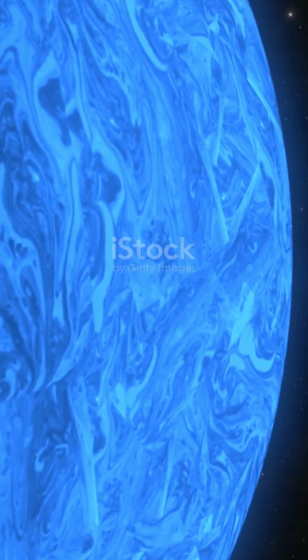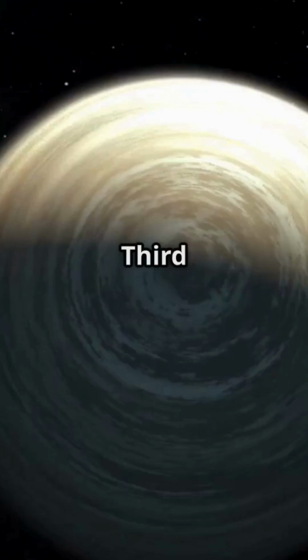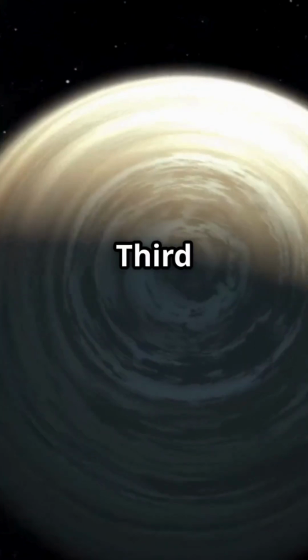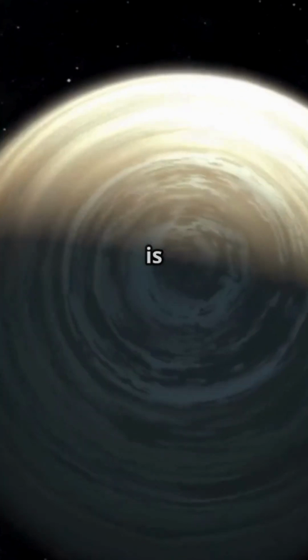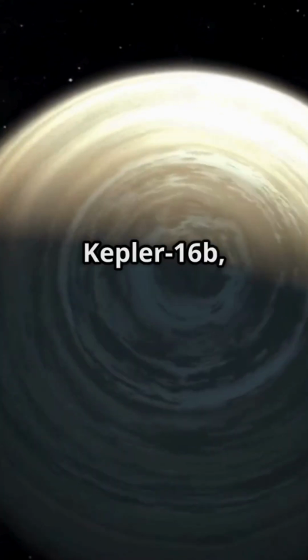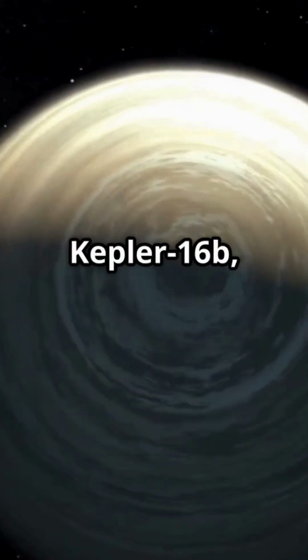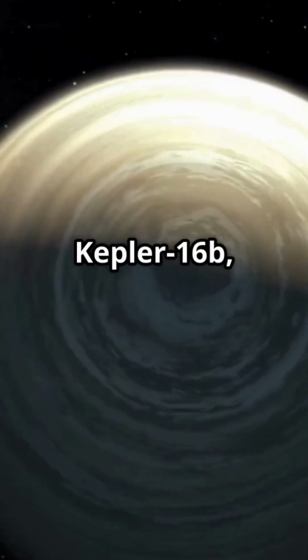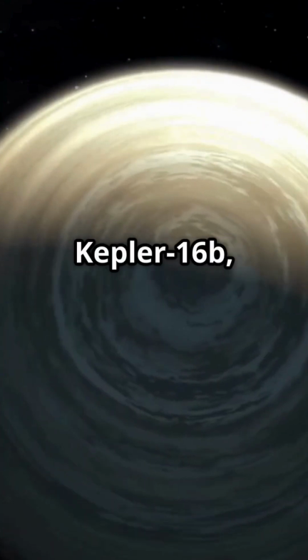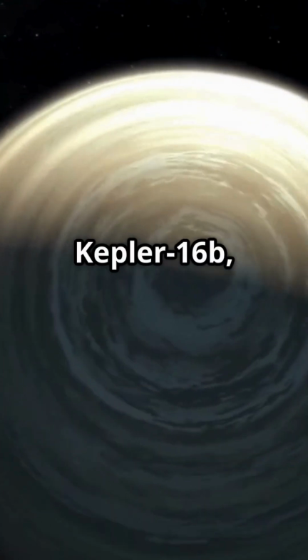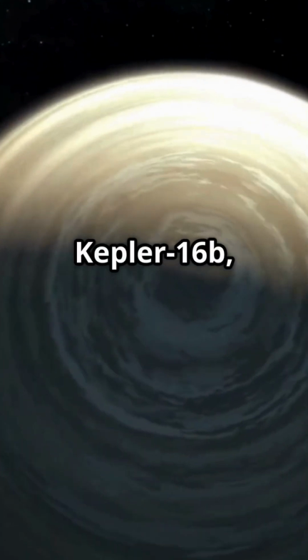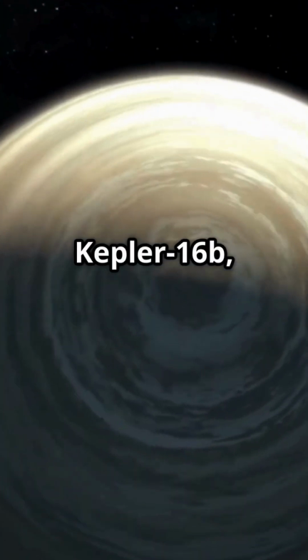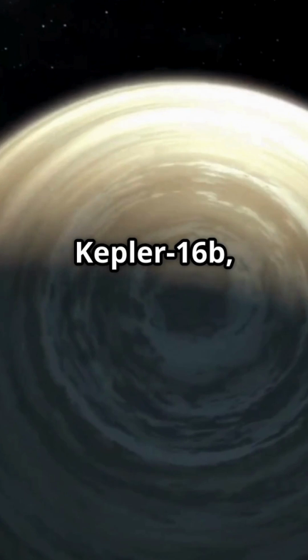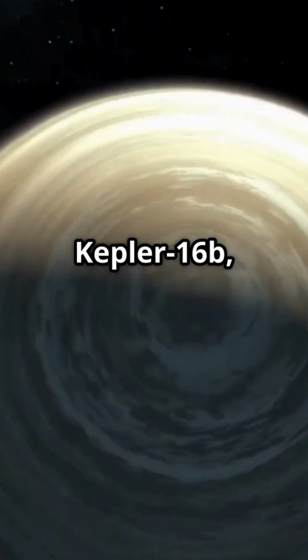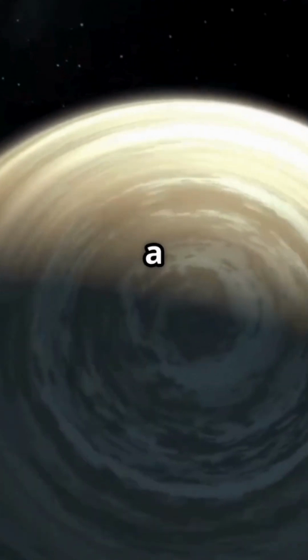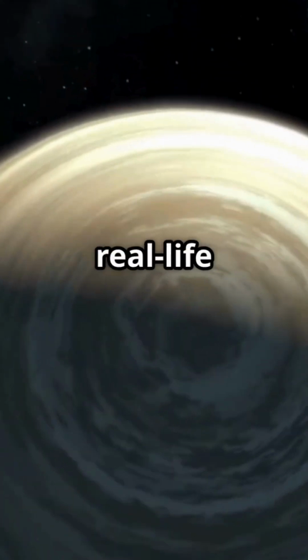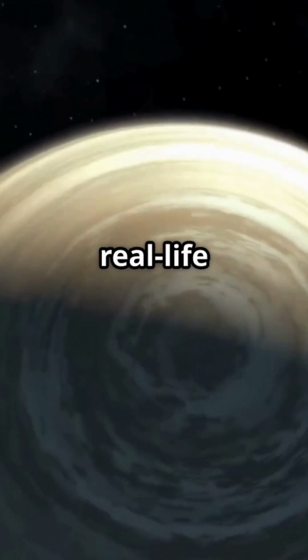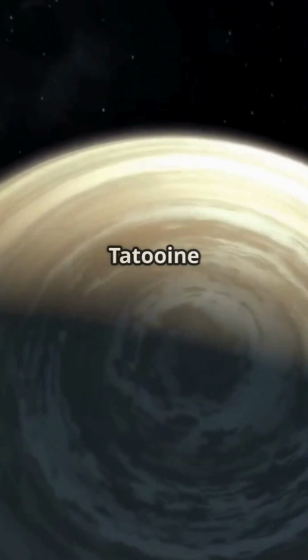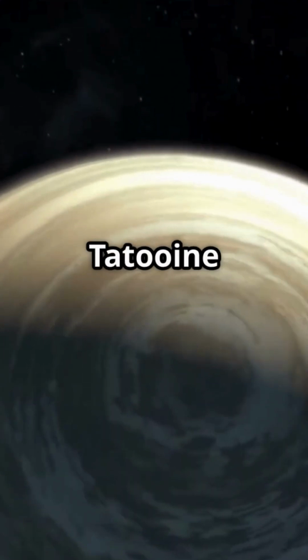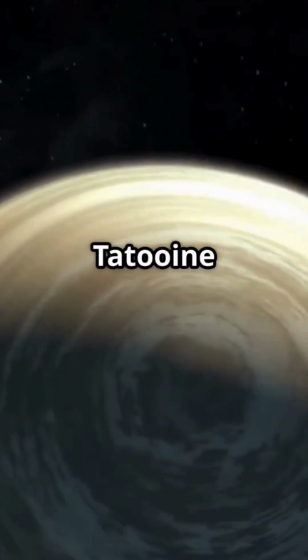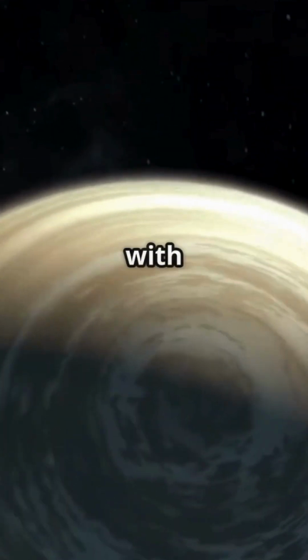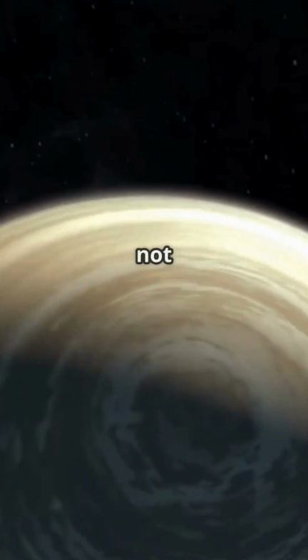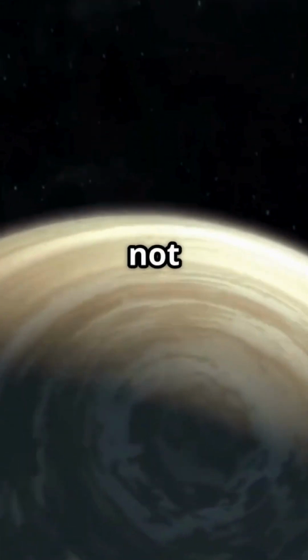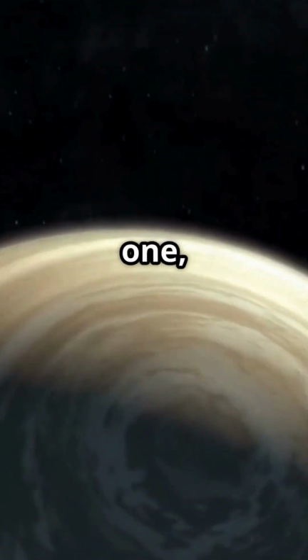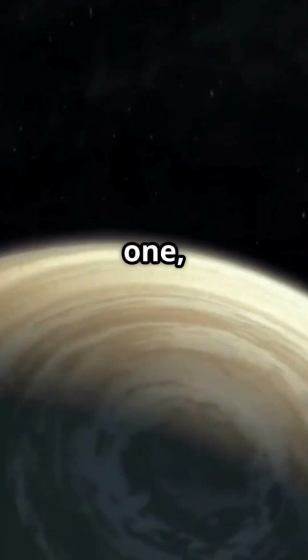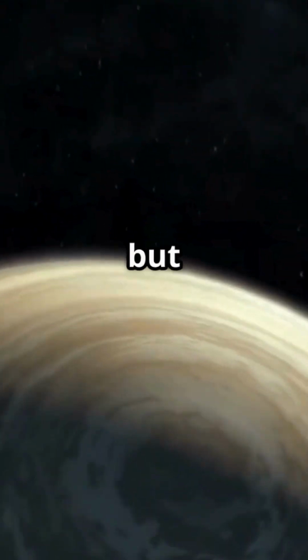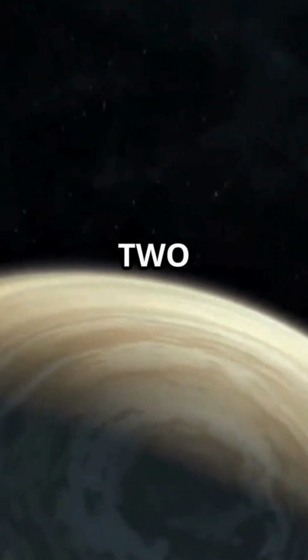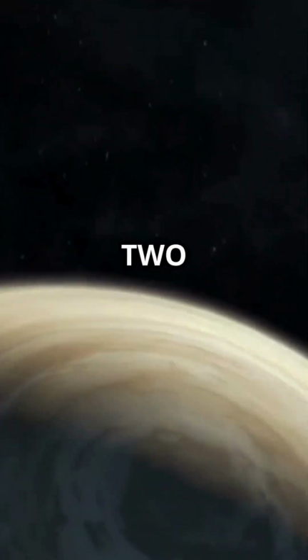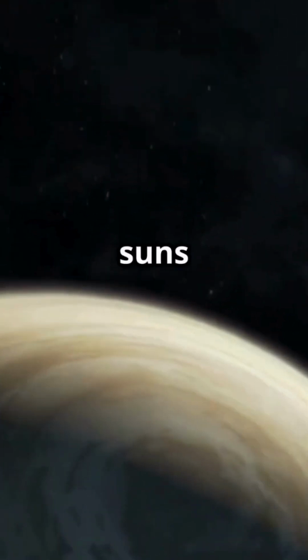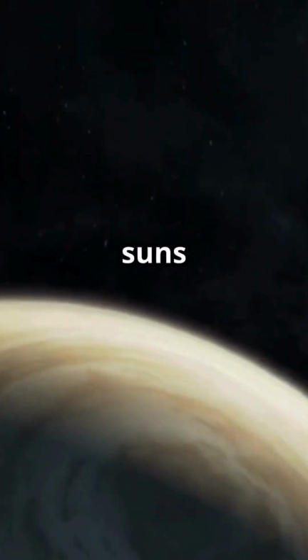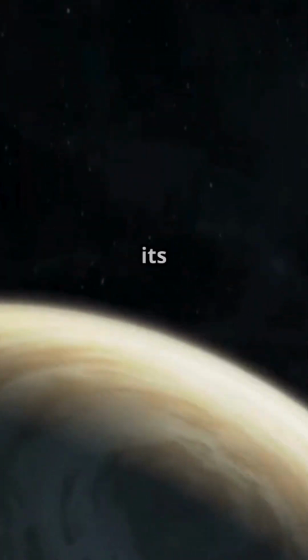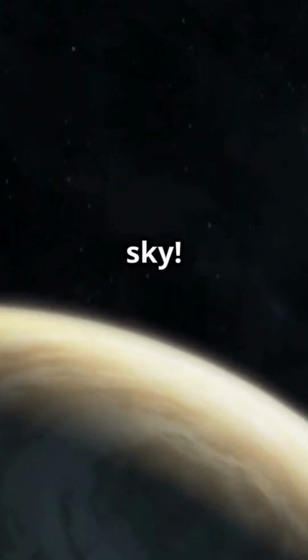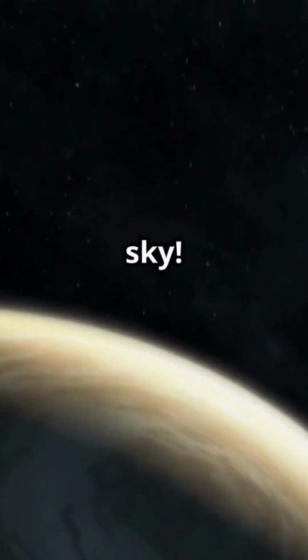Third is Kepler-16b, a real-life Tatooine with not one, but two suns in its sky.